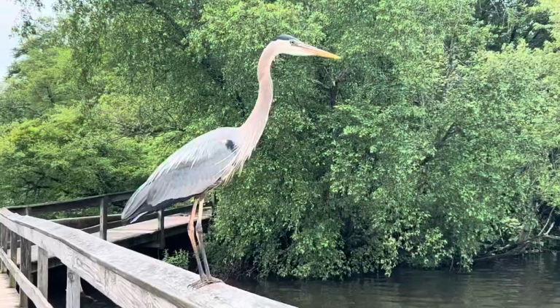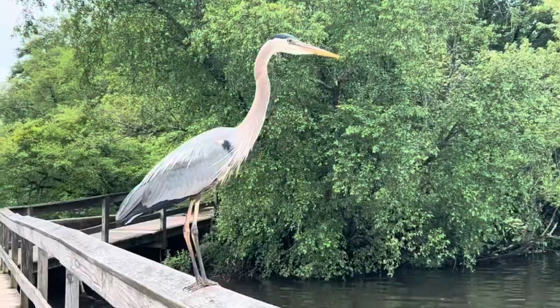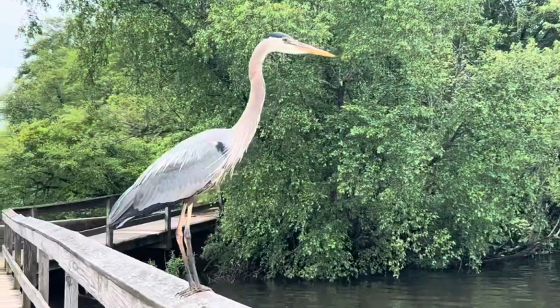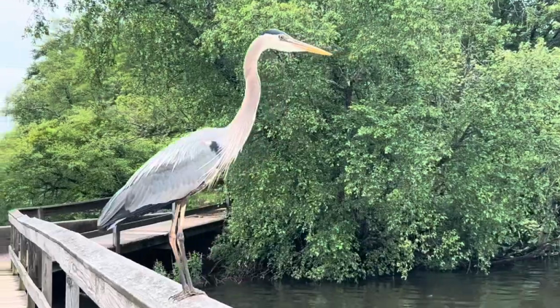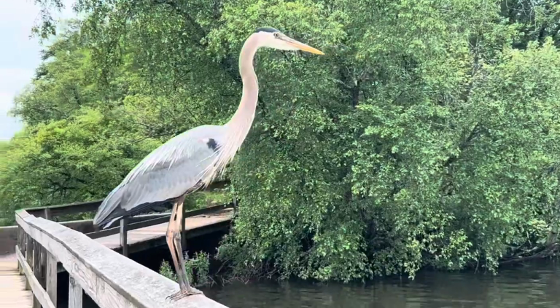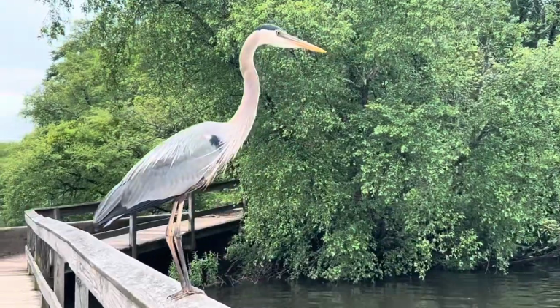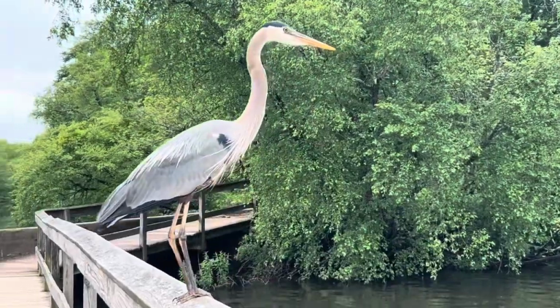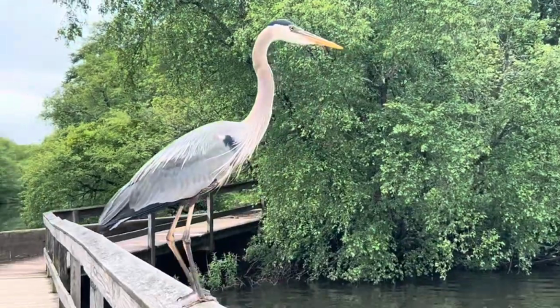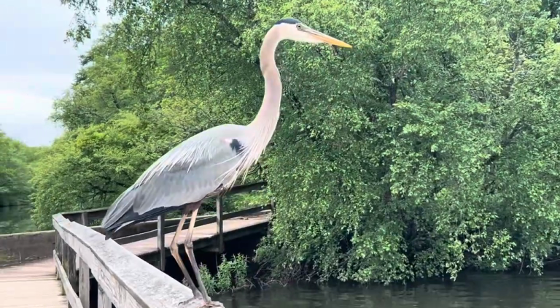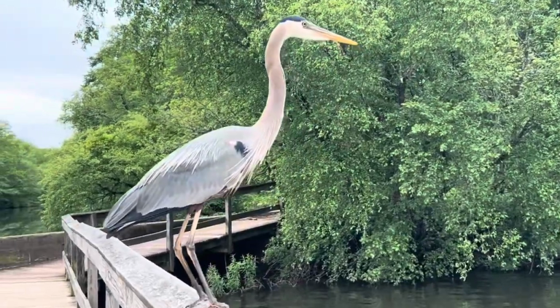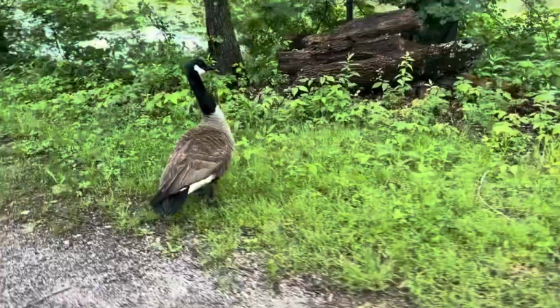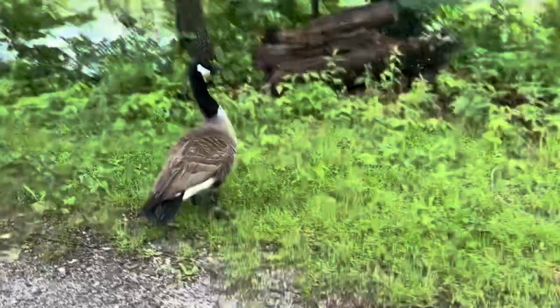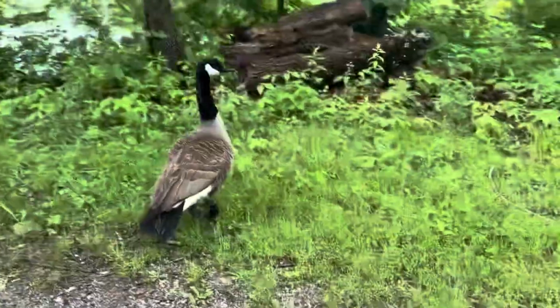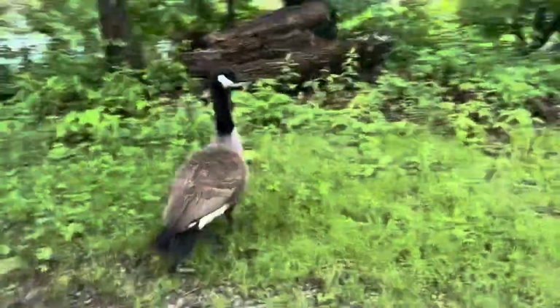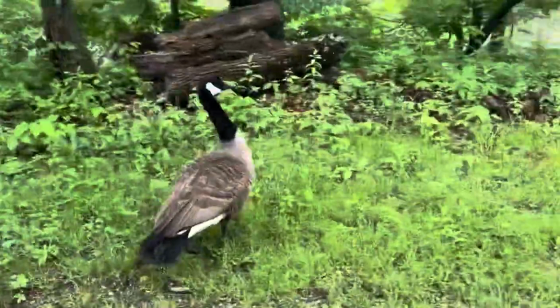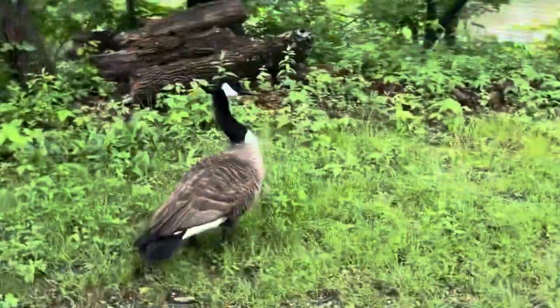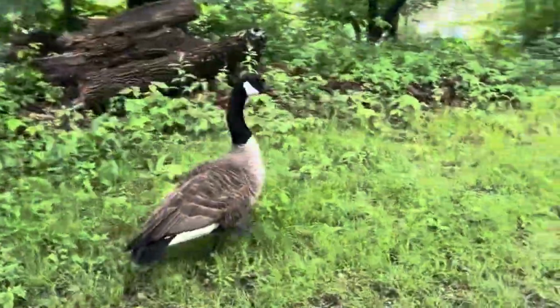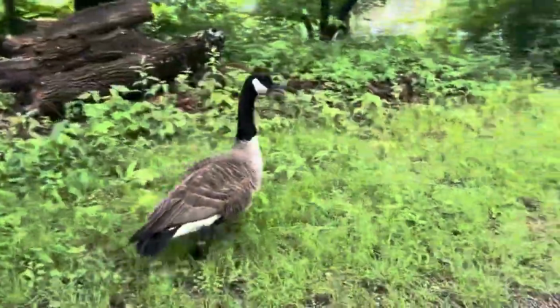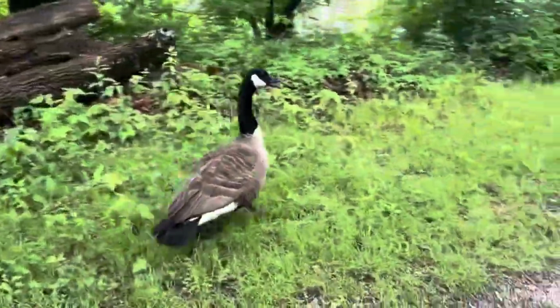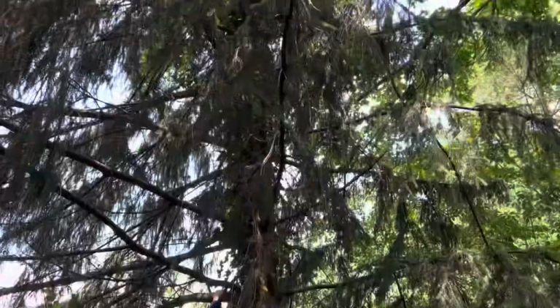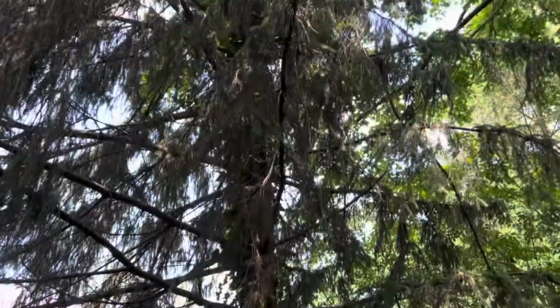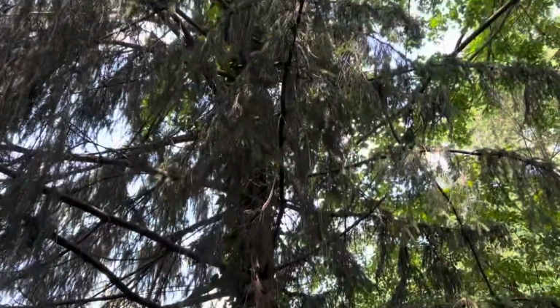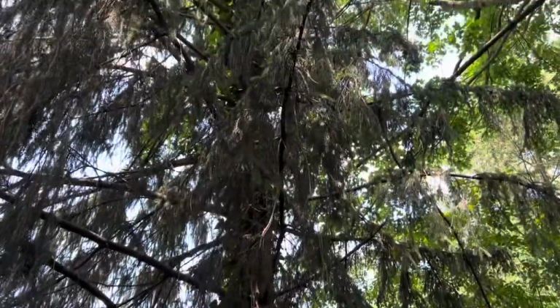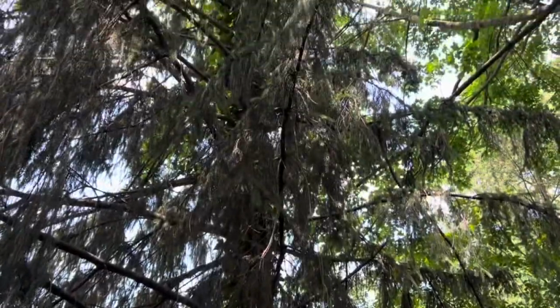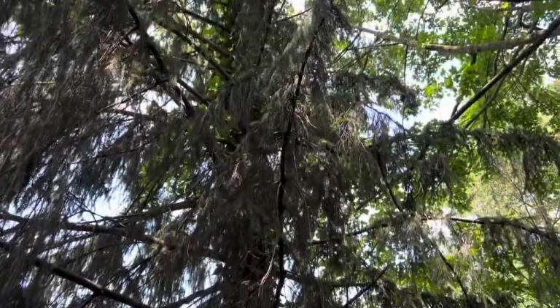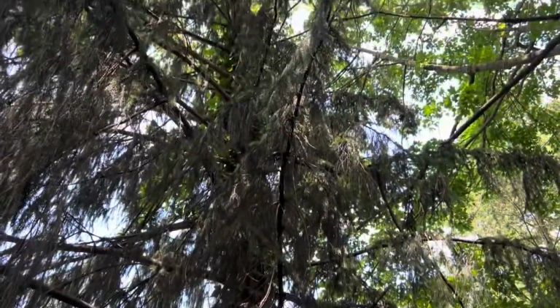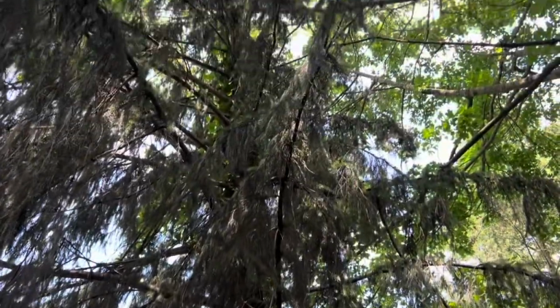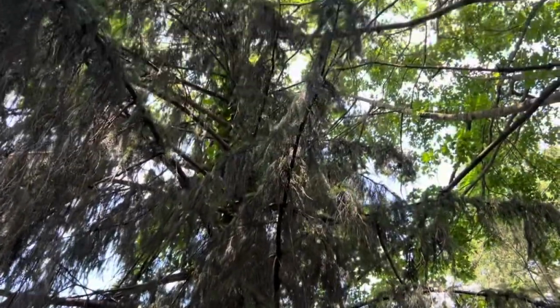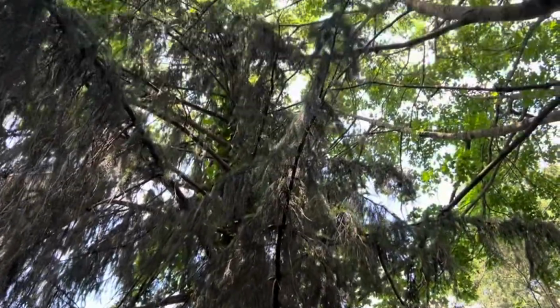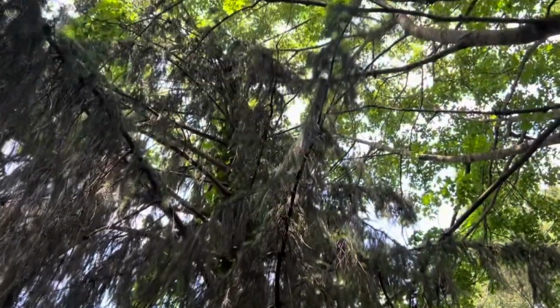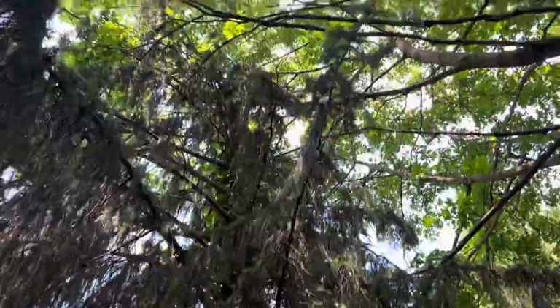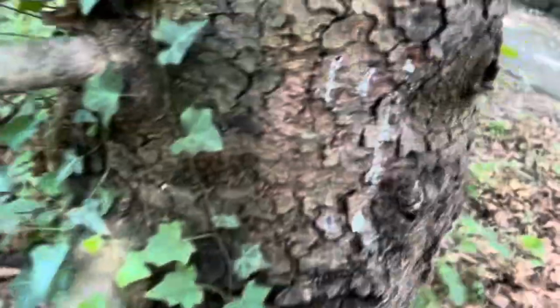Today, I went on a beautiful walk. Eventually, I stumbled upon a pine tree.